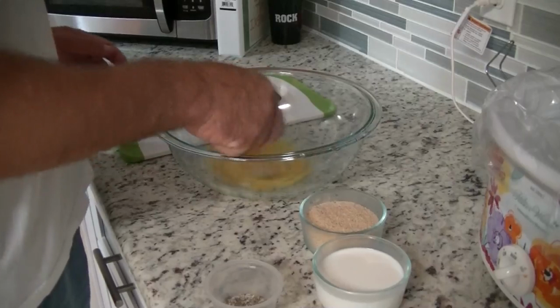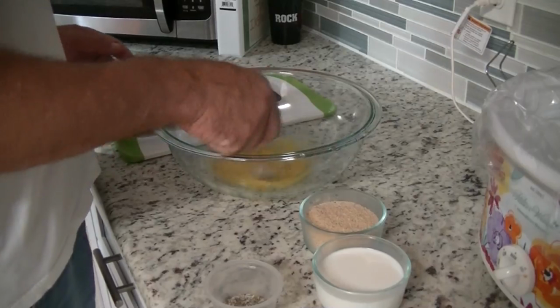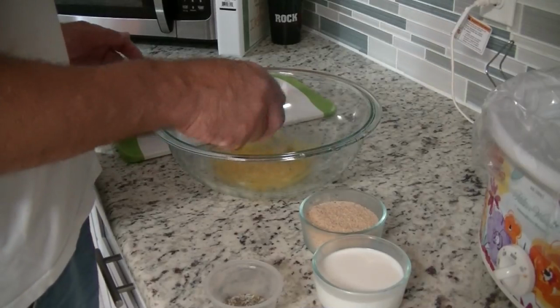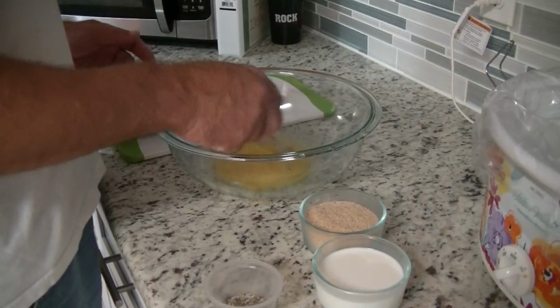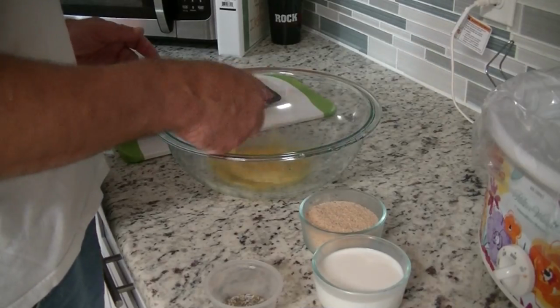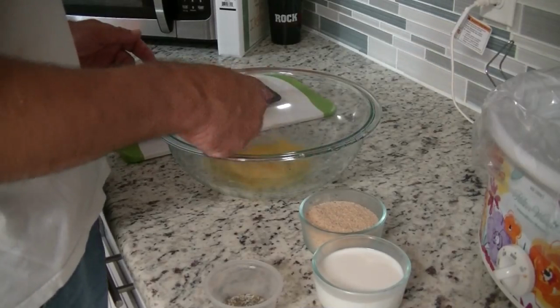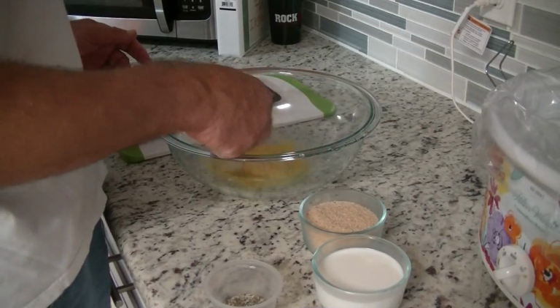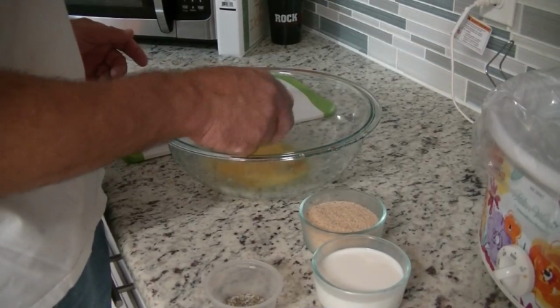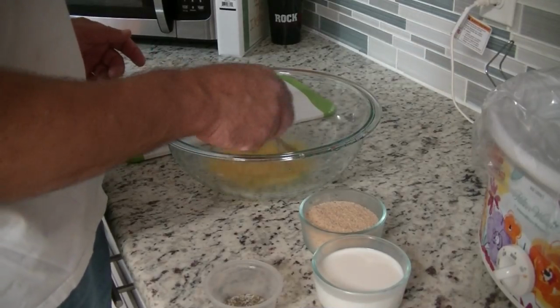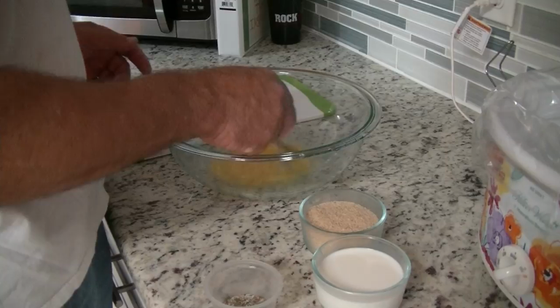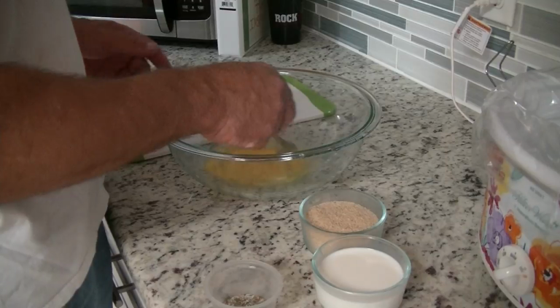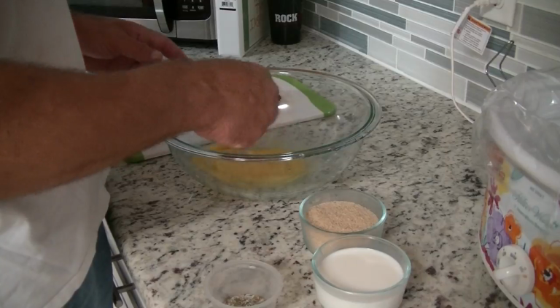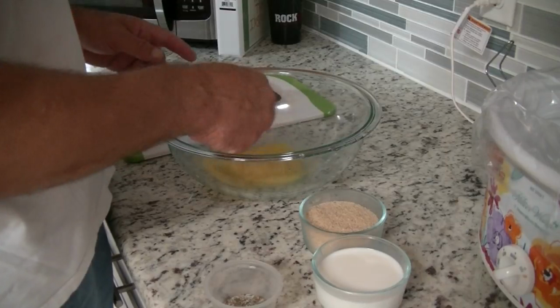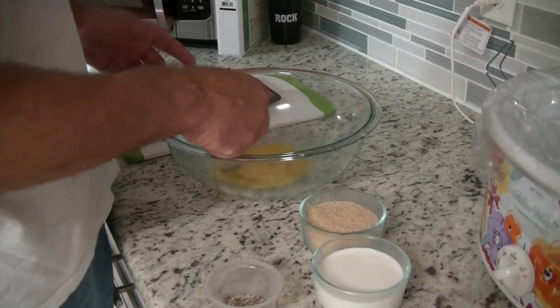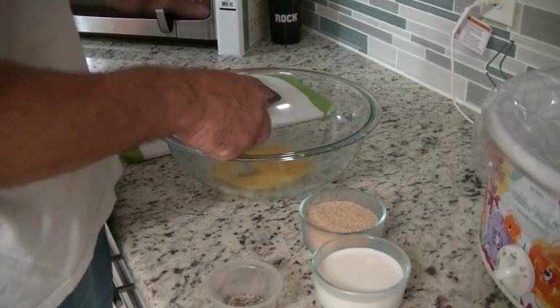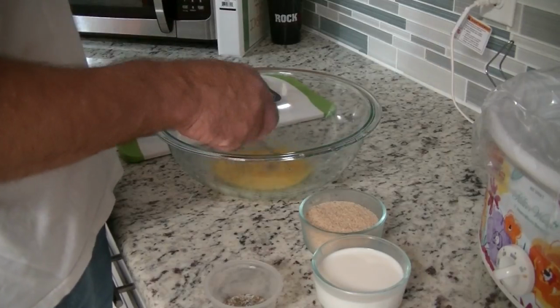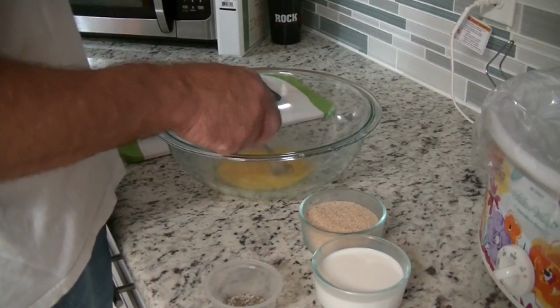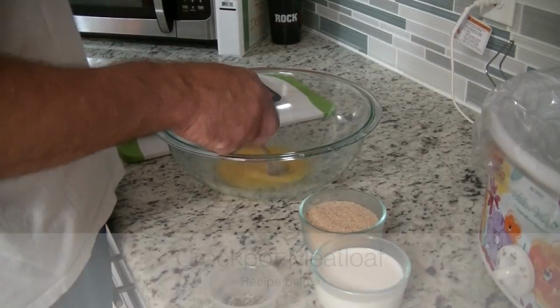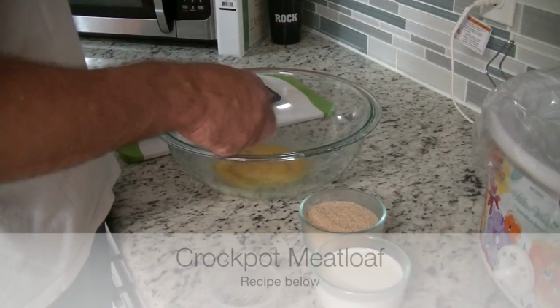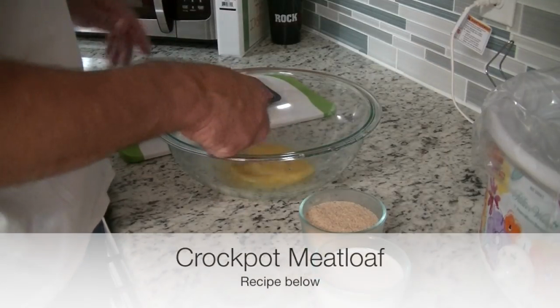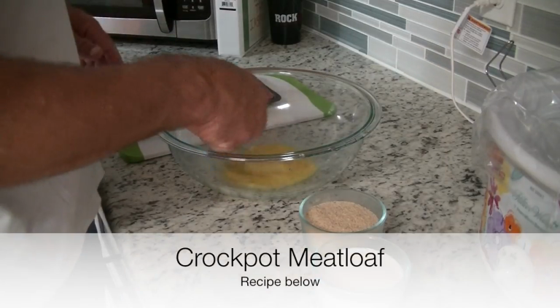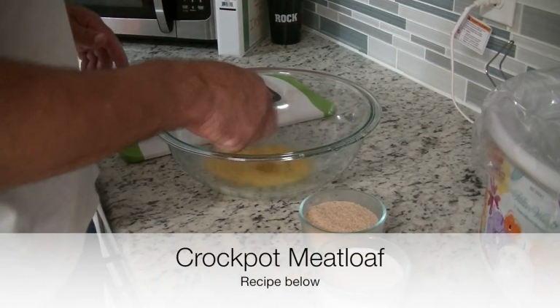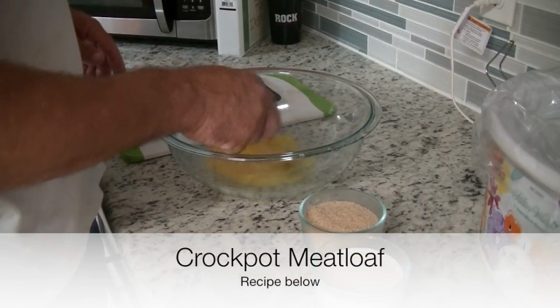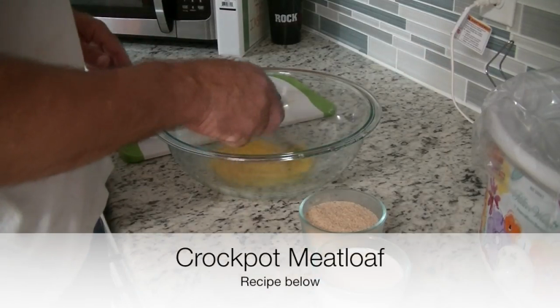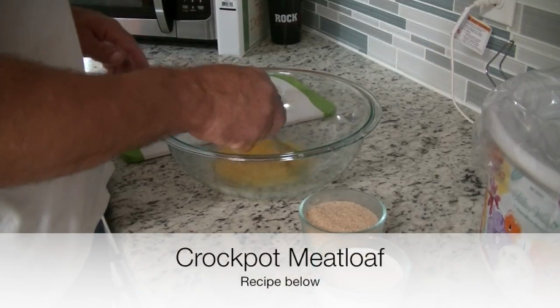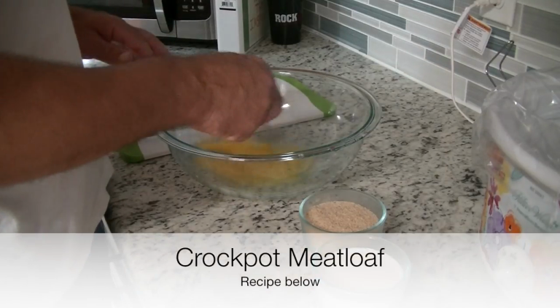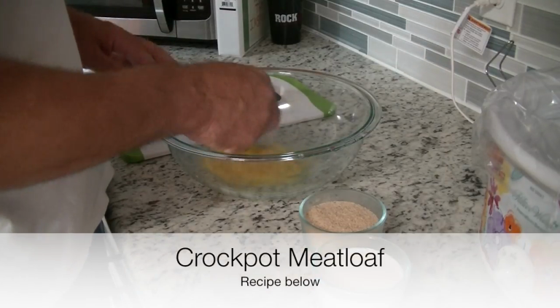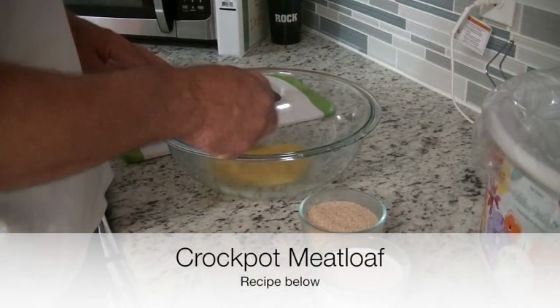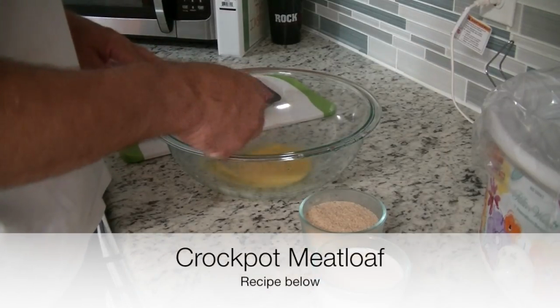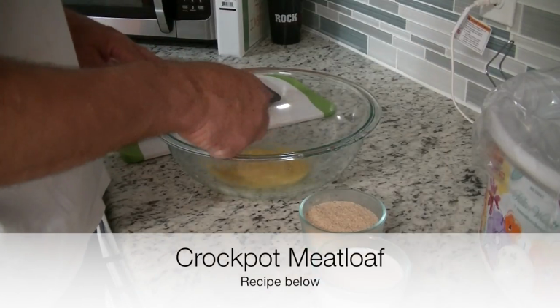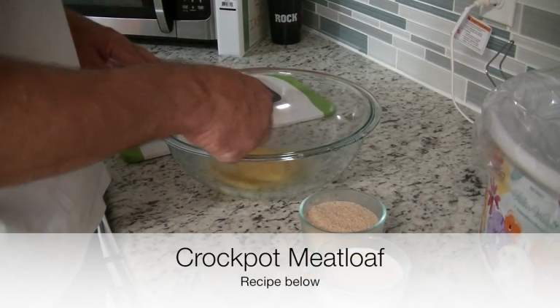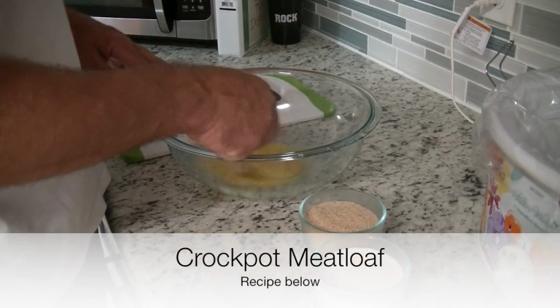Hey guys, it's me Stace, and Hubby Nick is here. We are doing a slow cooker meatloaf recipe for our Sunday Stace.